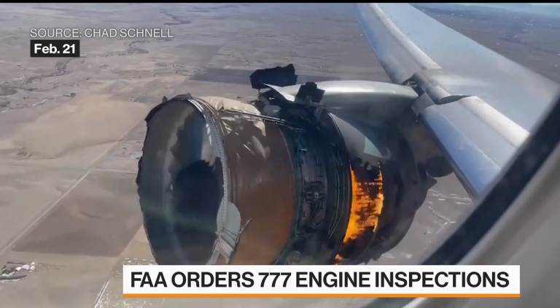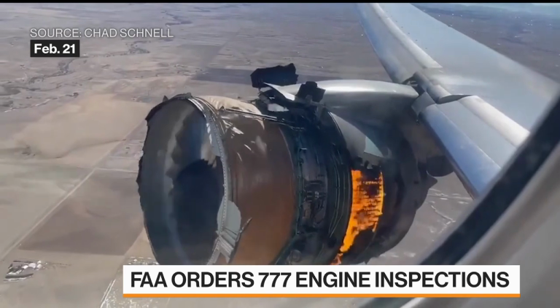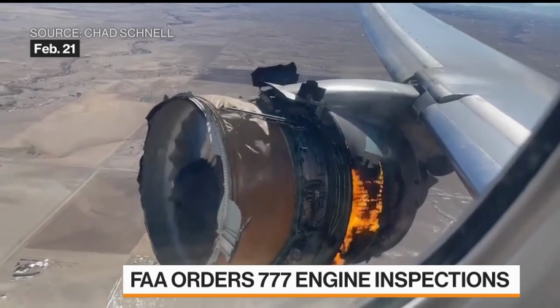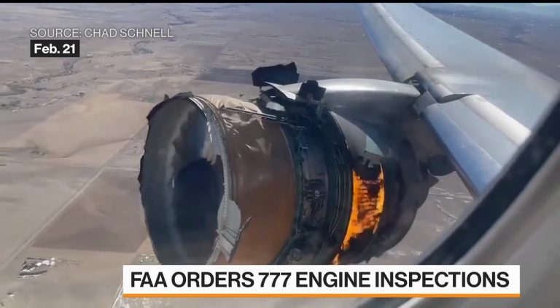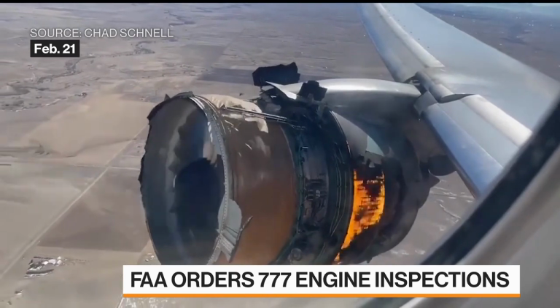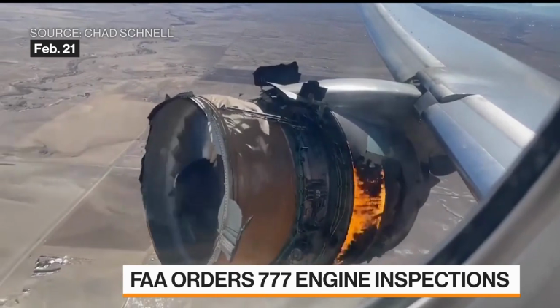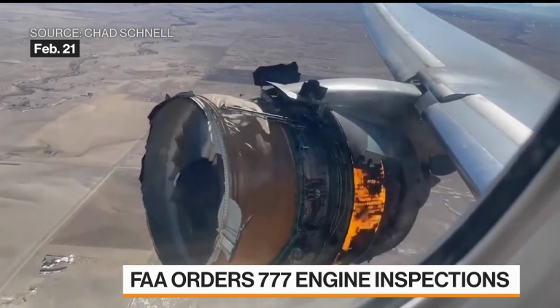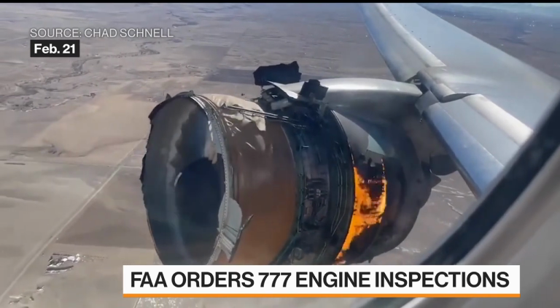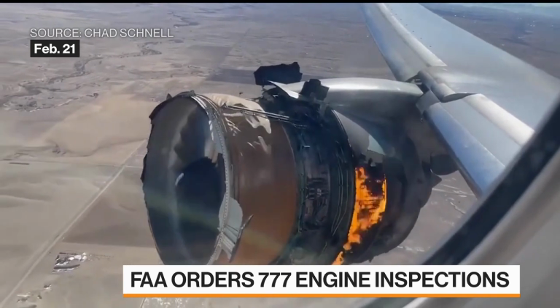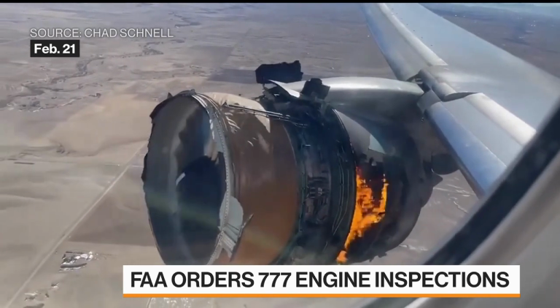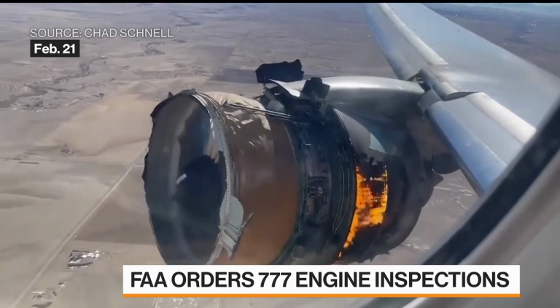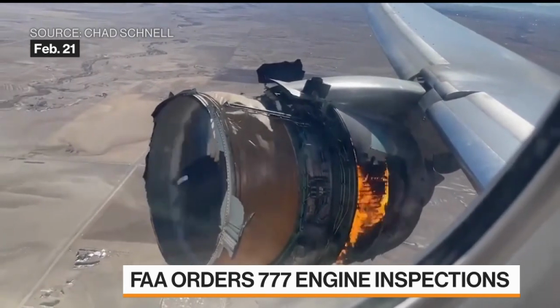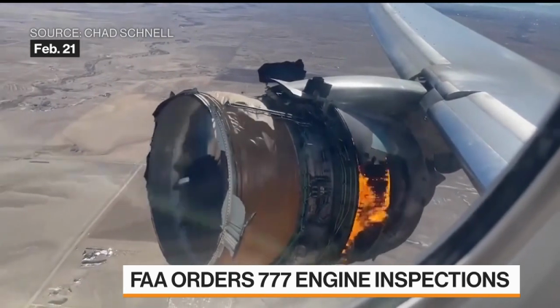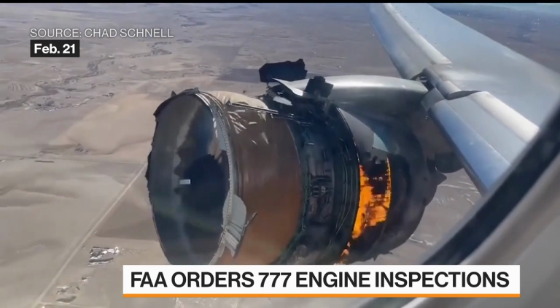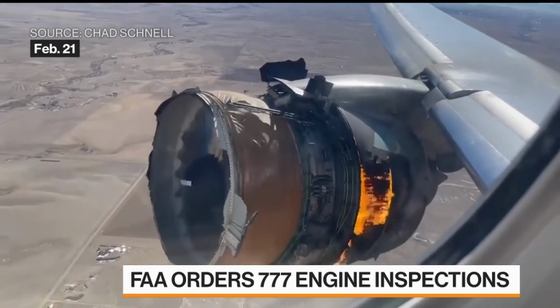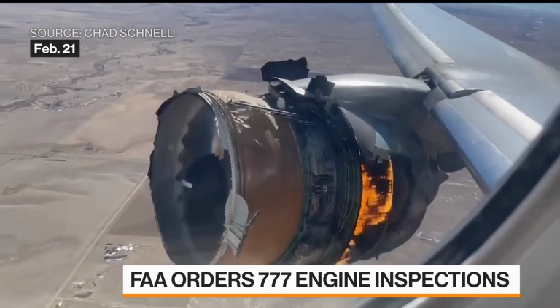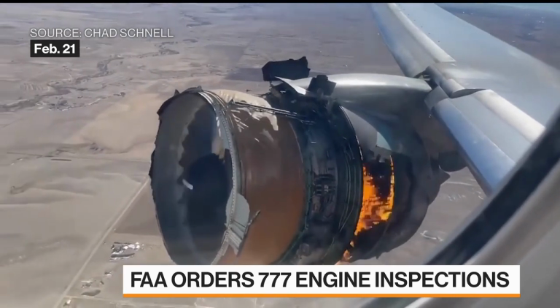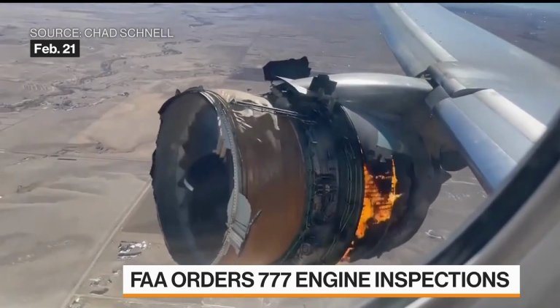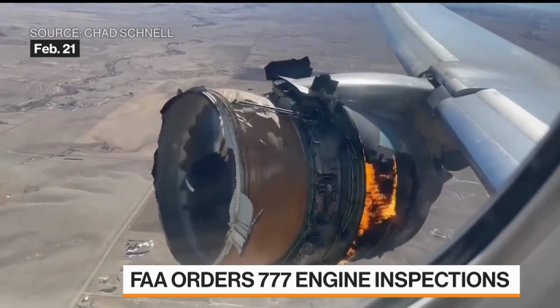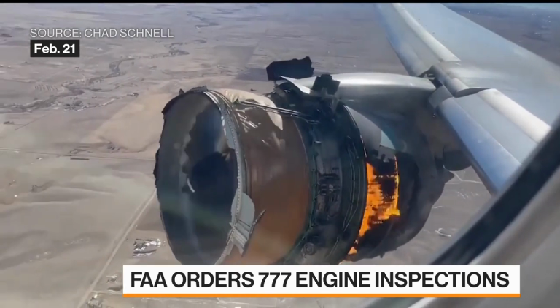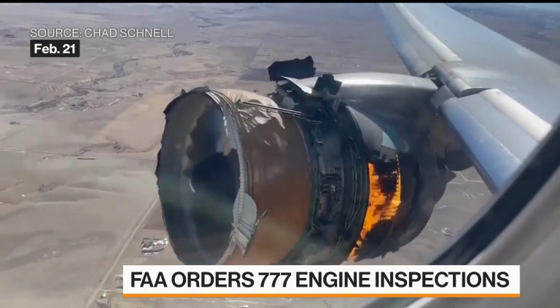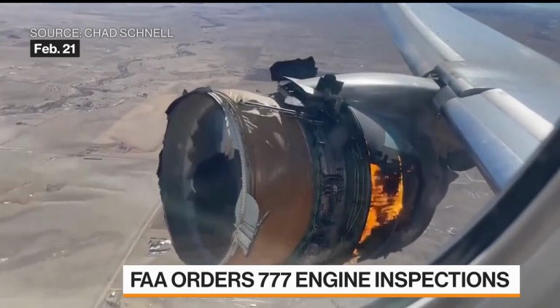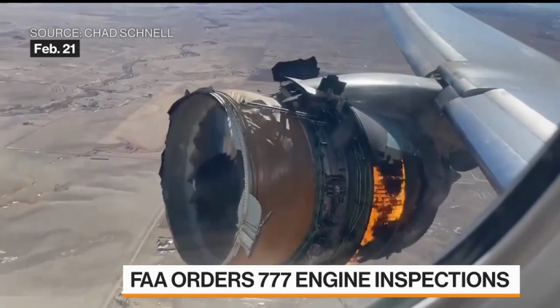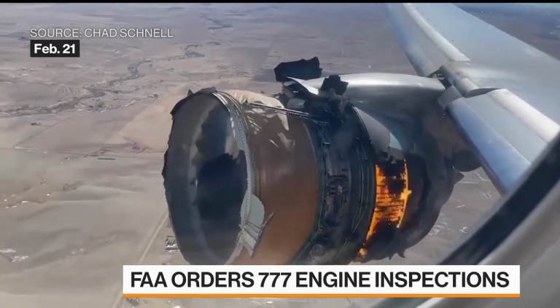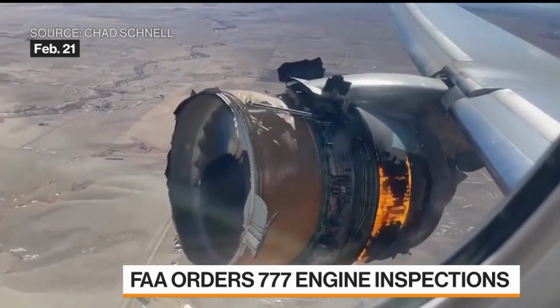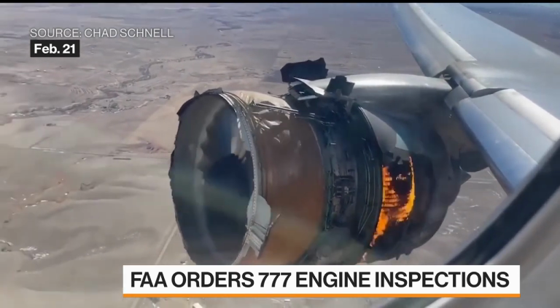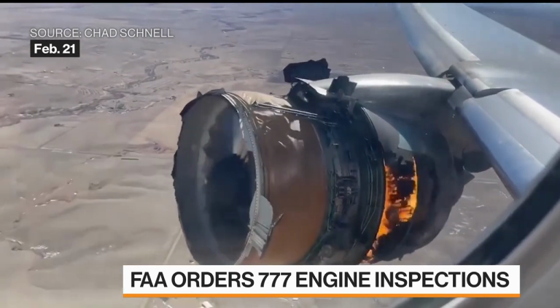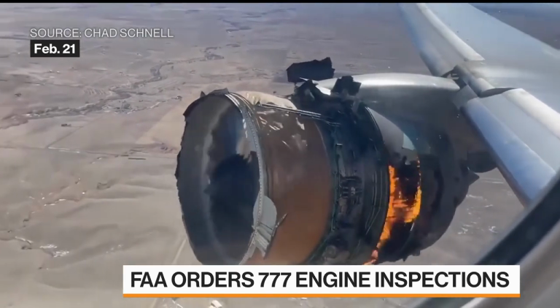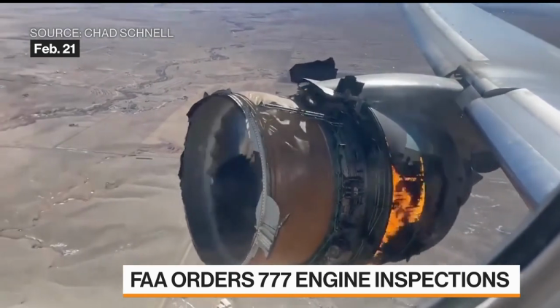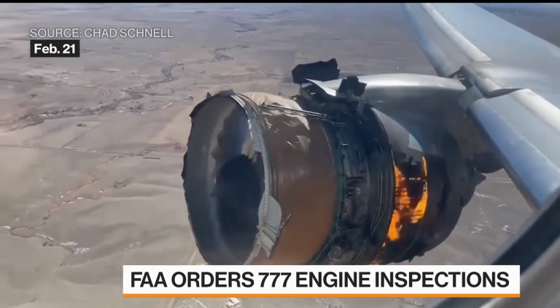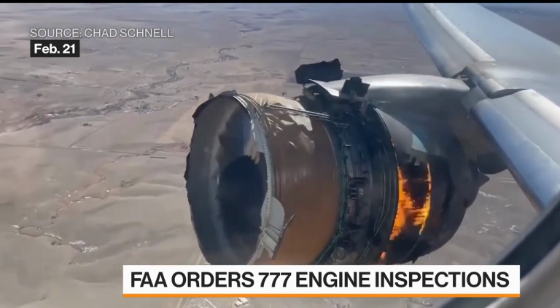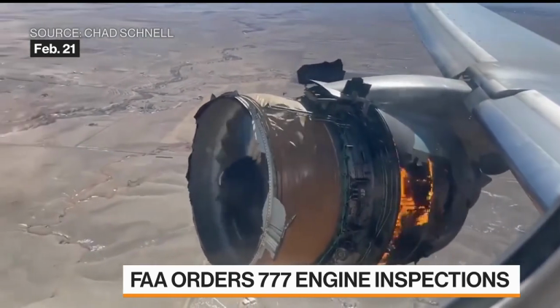It's not a Boeing engine, but it's on a Boeing plane, and this has been a headache for Boeing. What do we hope to achieve here with these inspections?